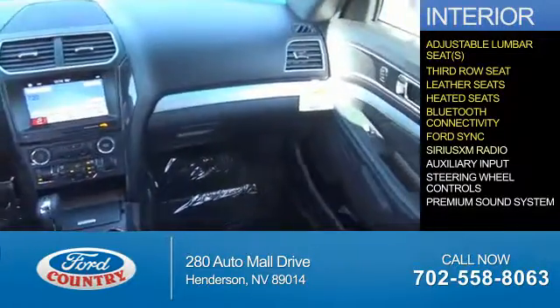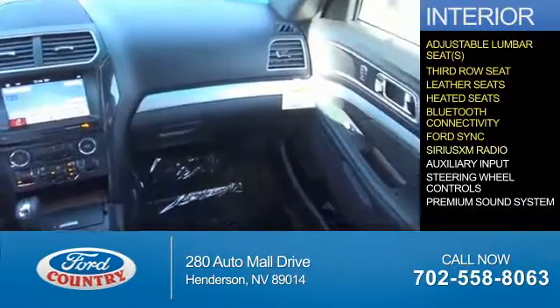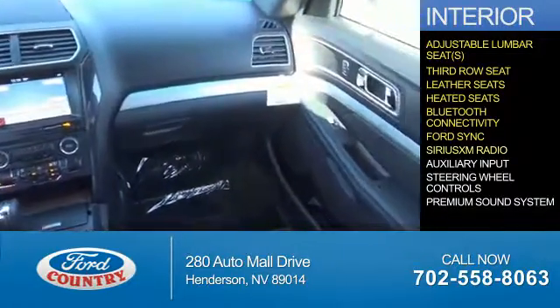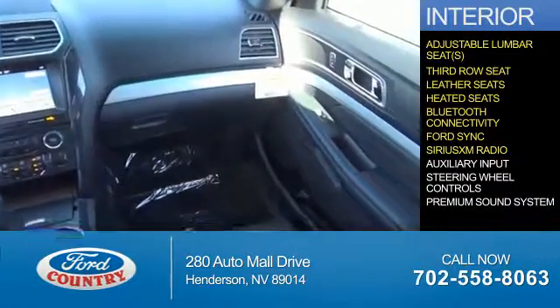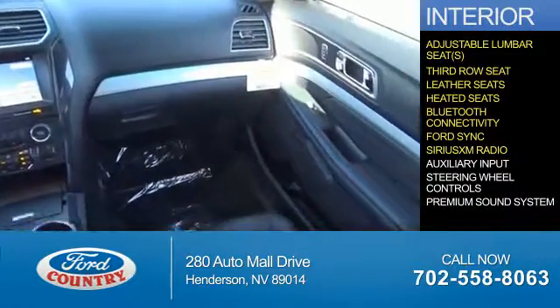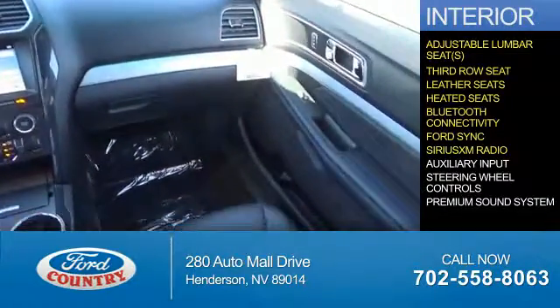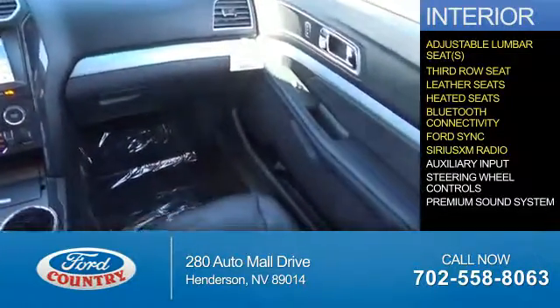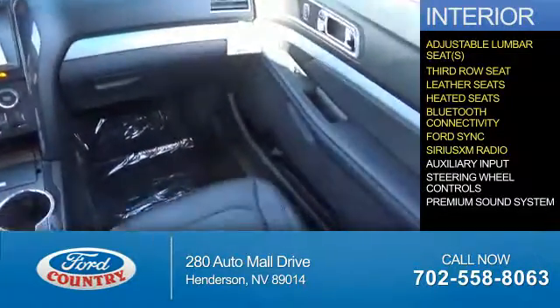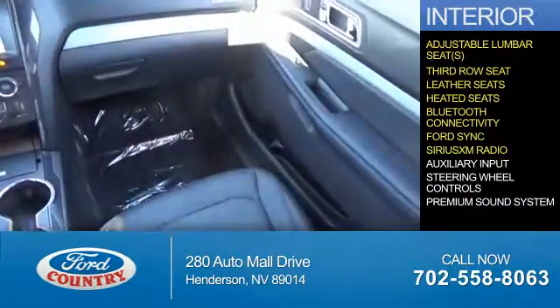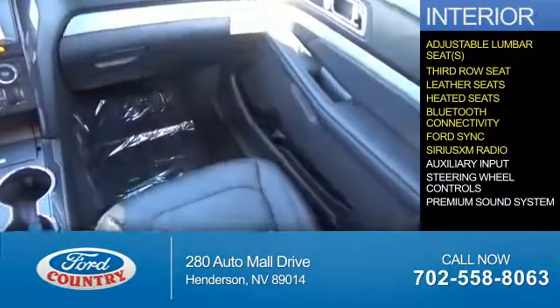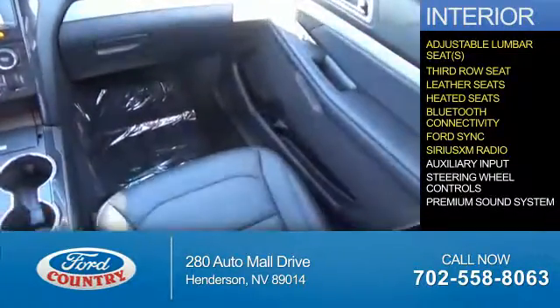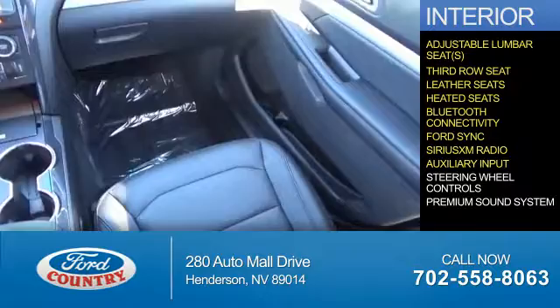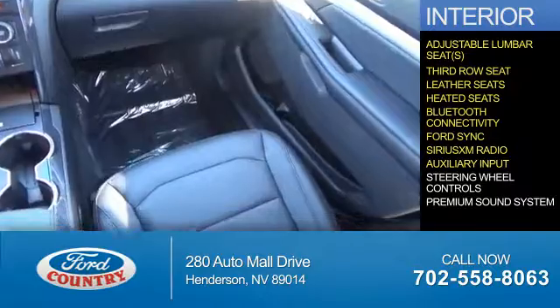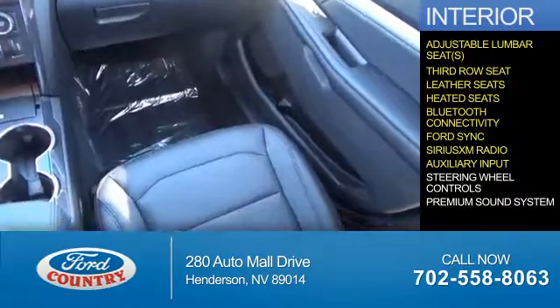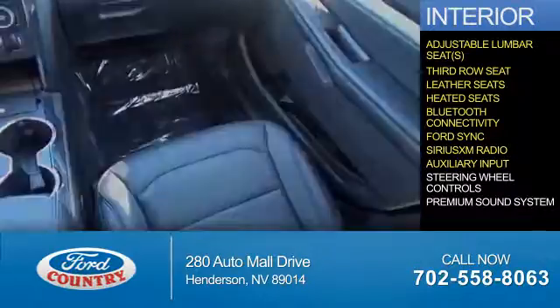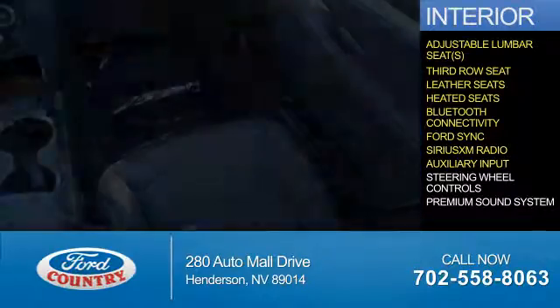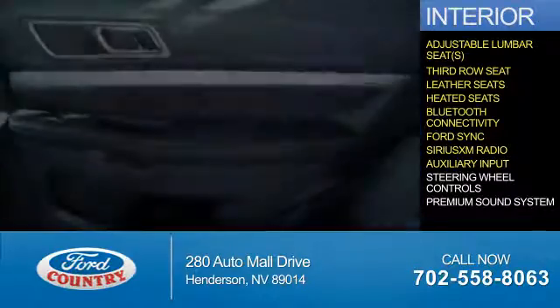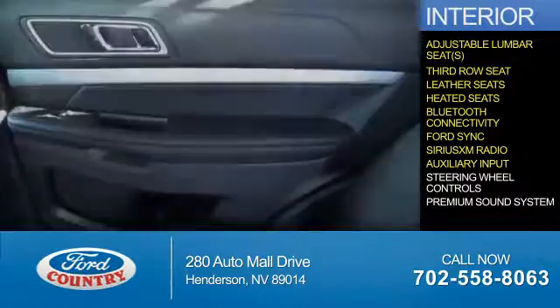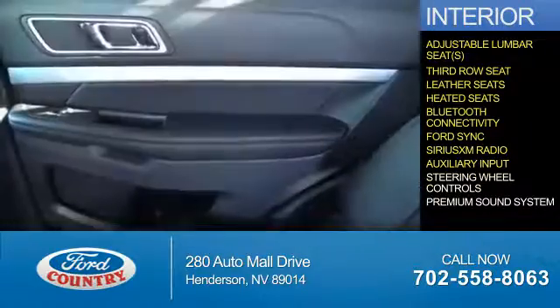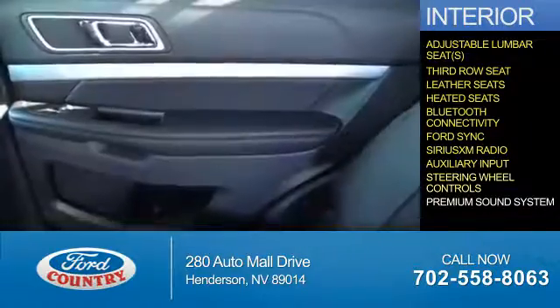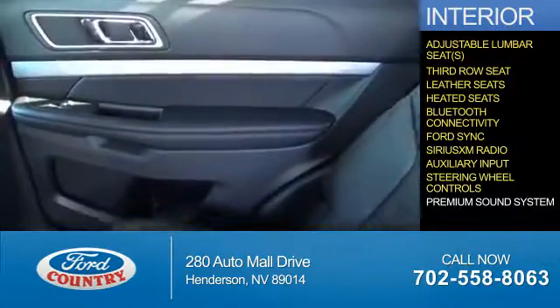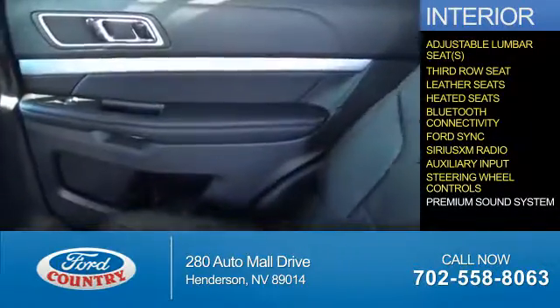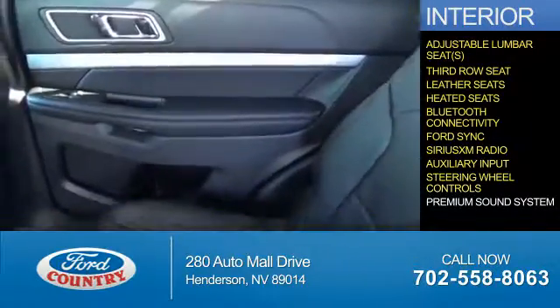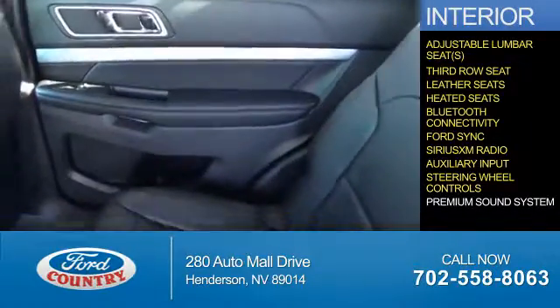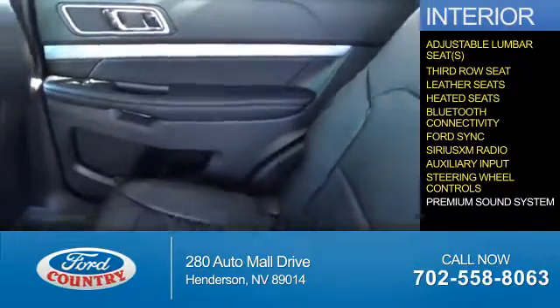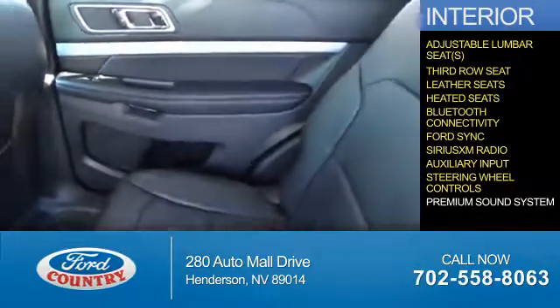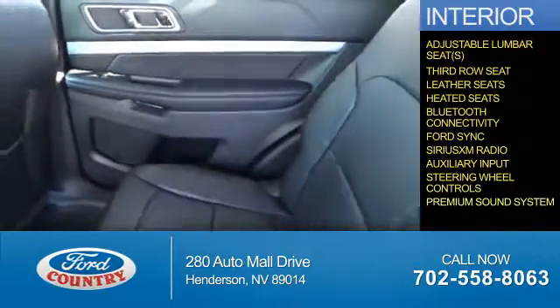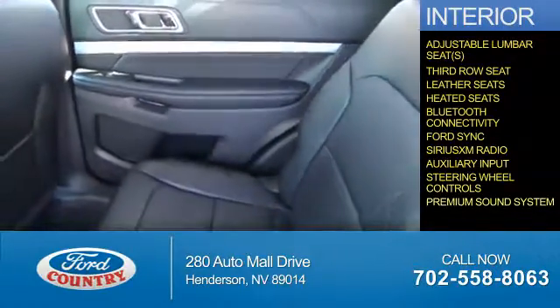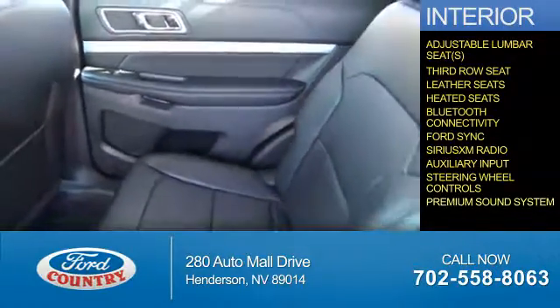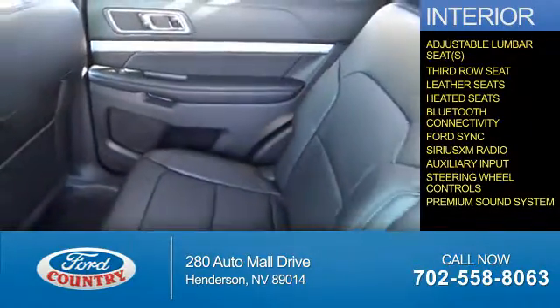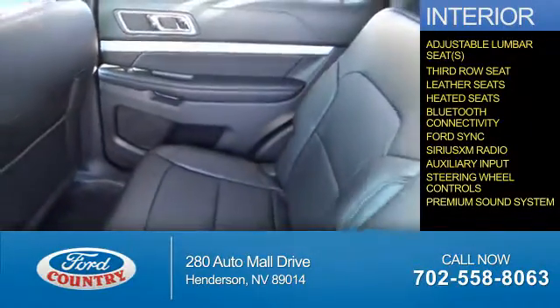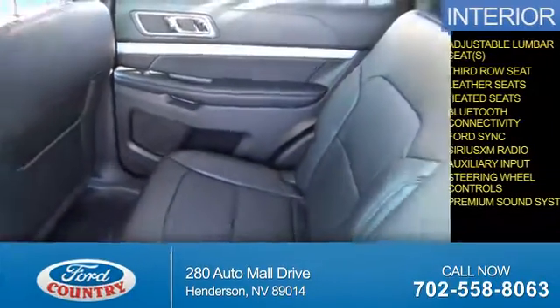Sirius XM satellite radio, an auxiliary input, steering wheel controls, and a premium sound system.